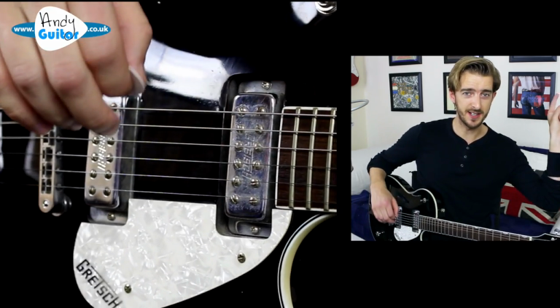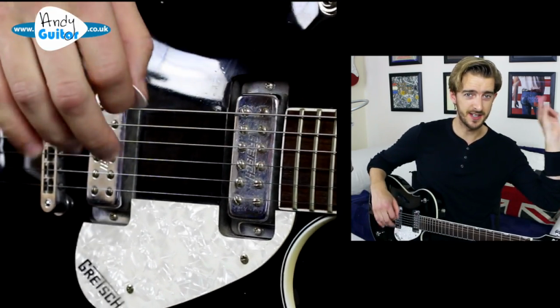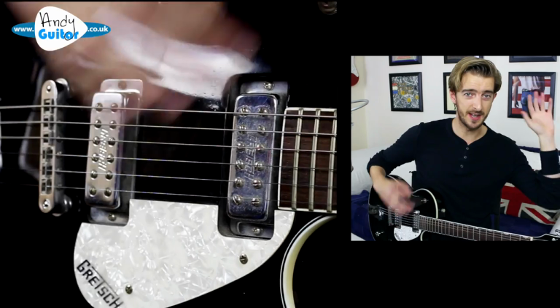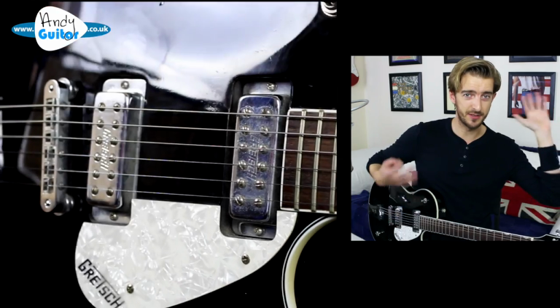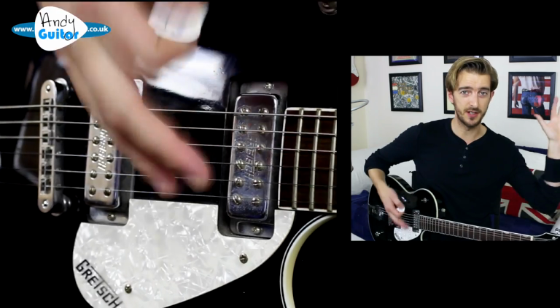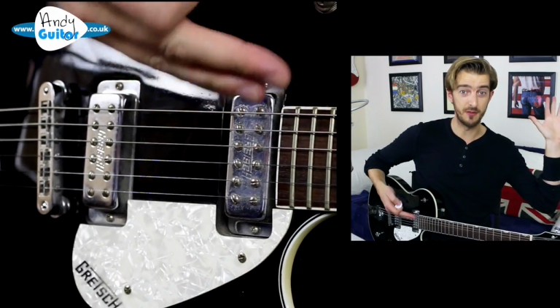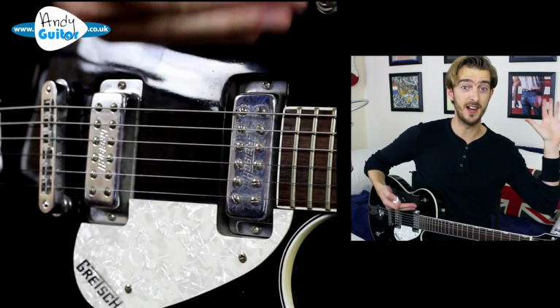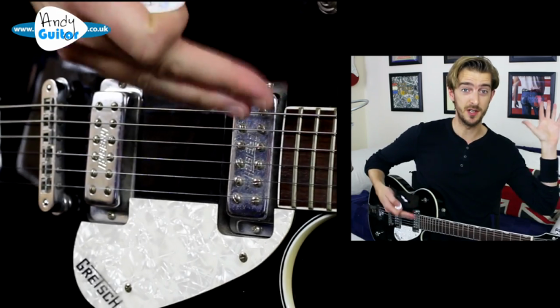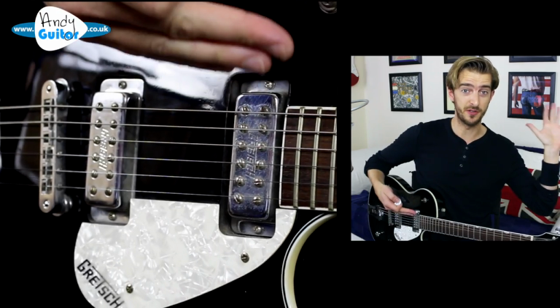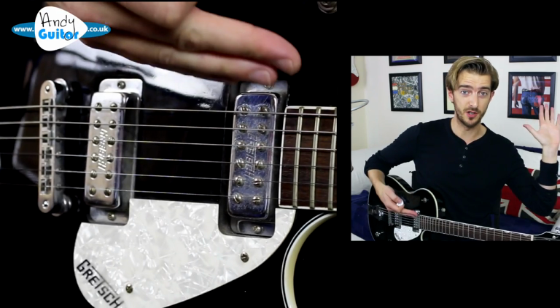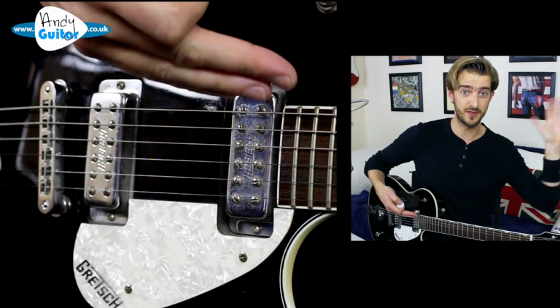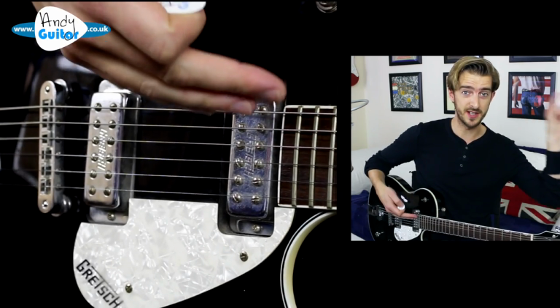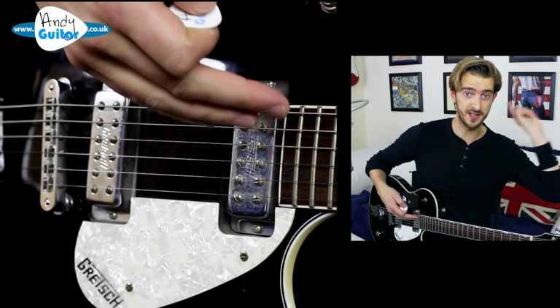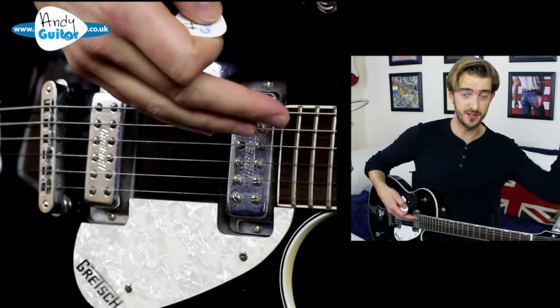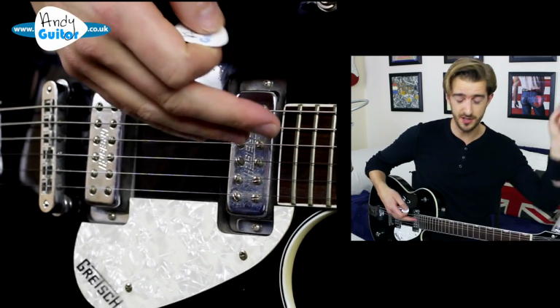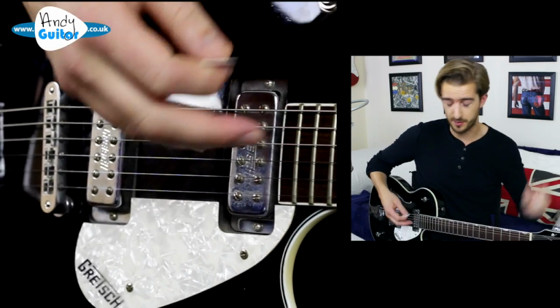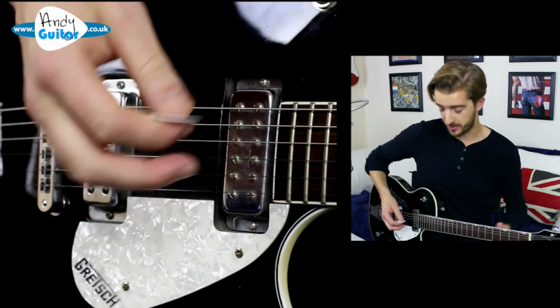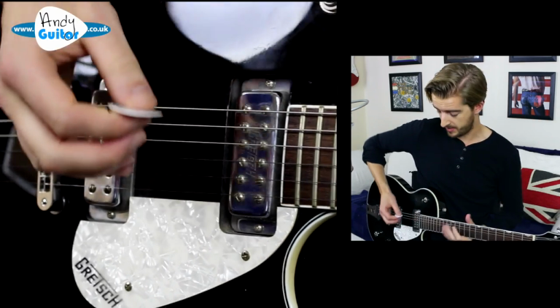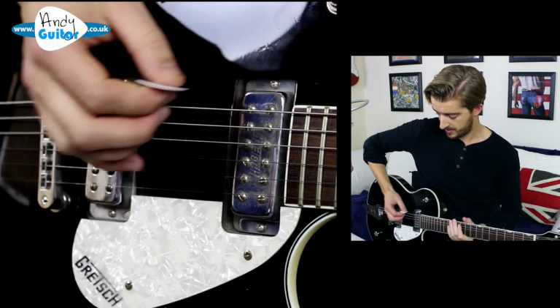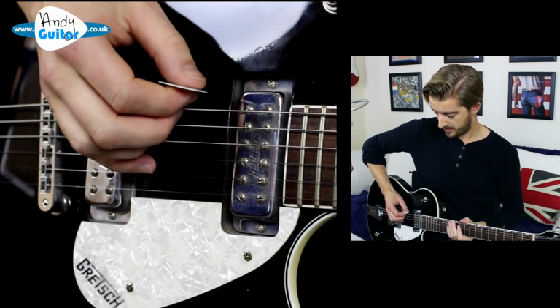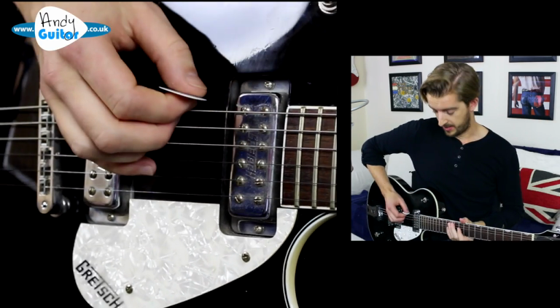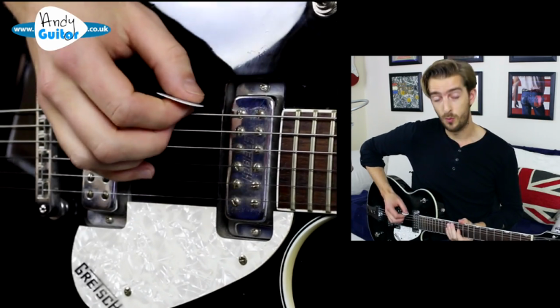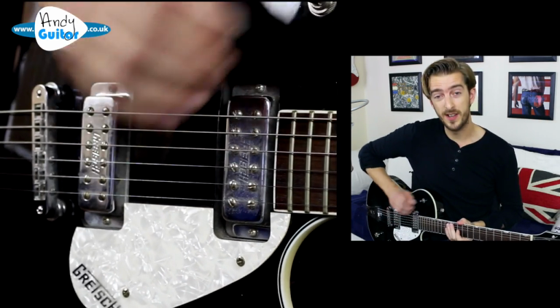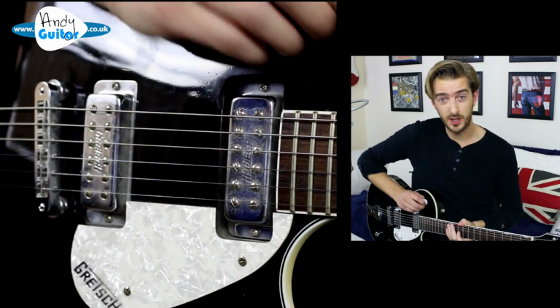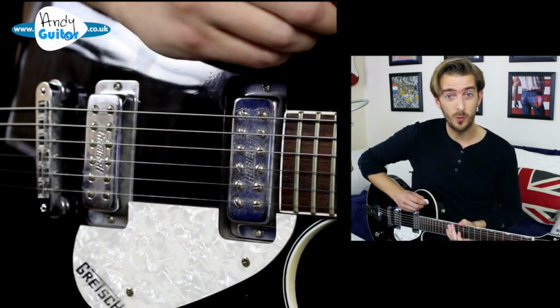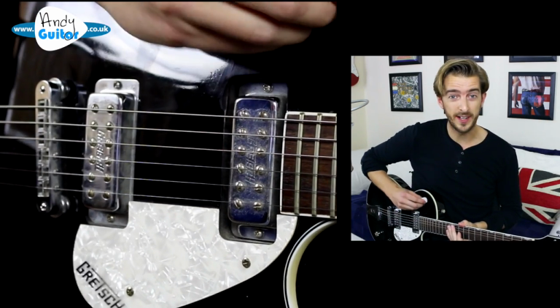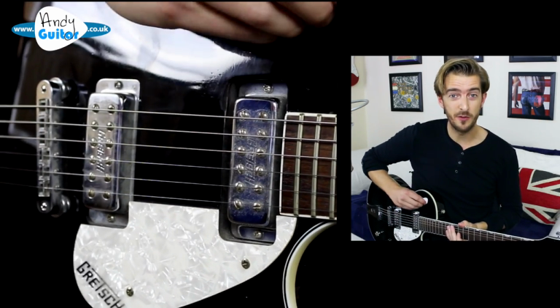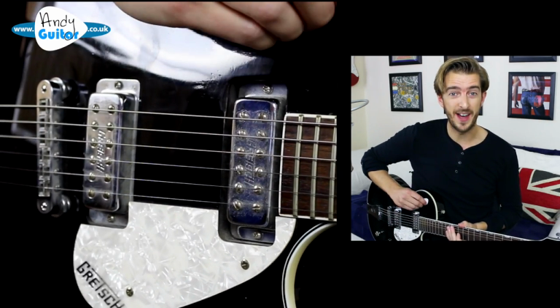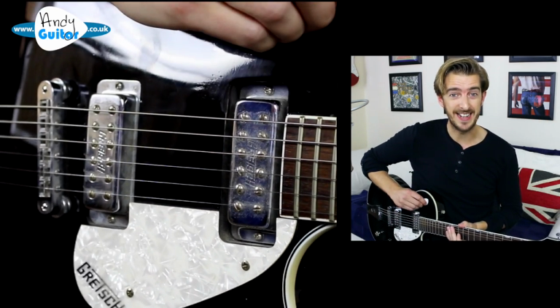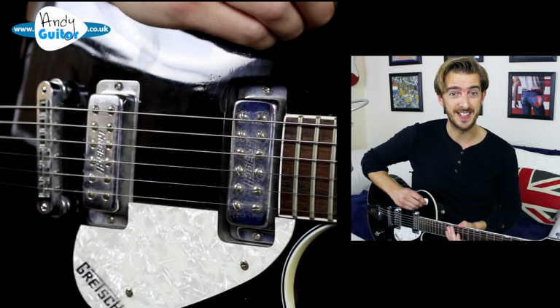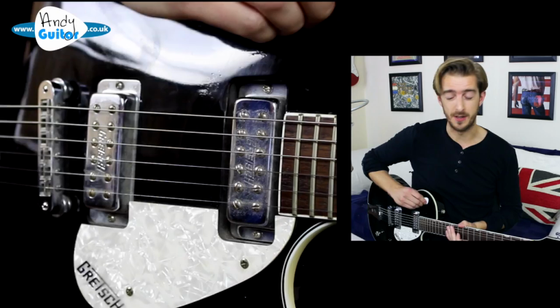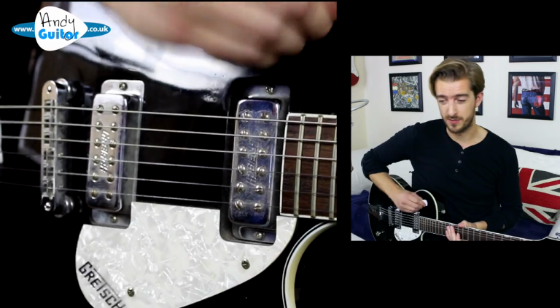You can see the tab and write-up for all of this lesson on the website. For the exercise, we're going for eight times on each string.